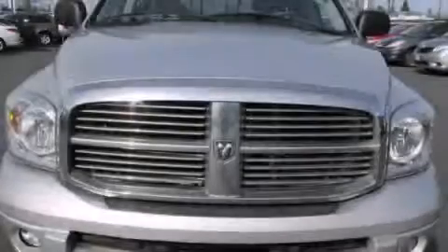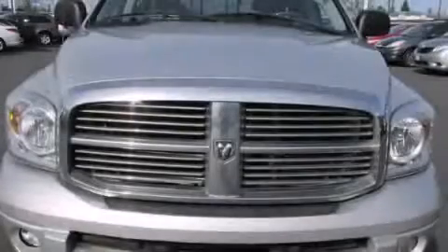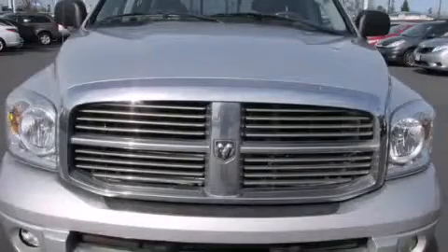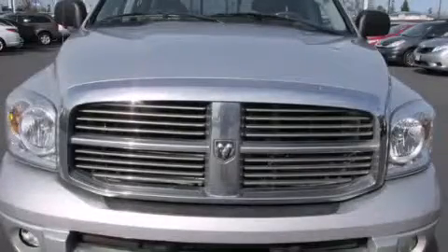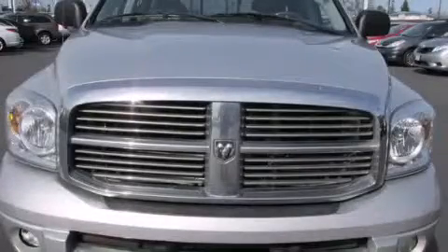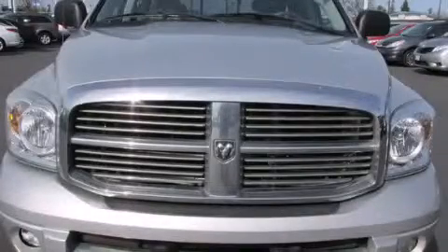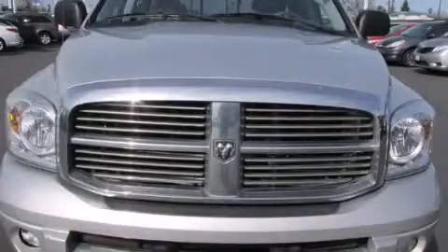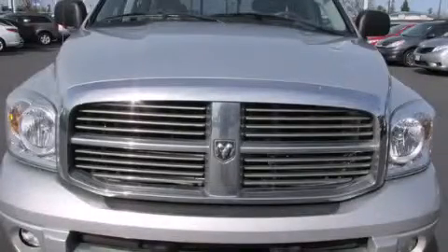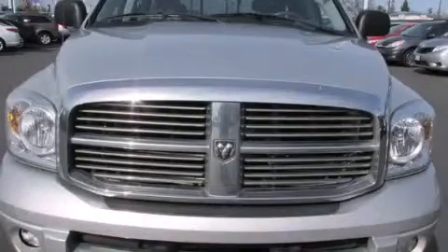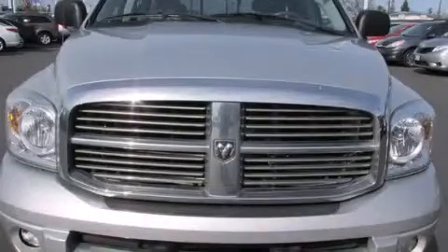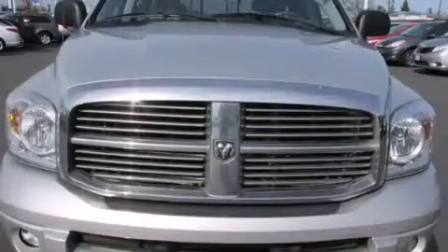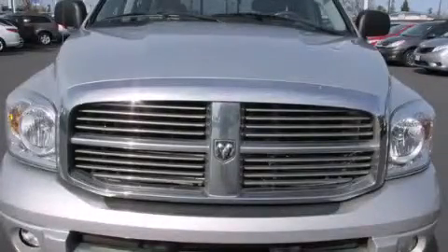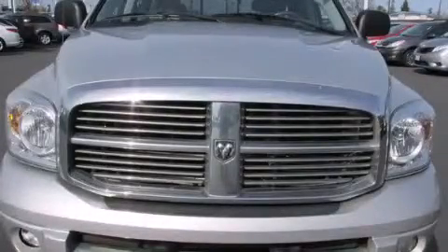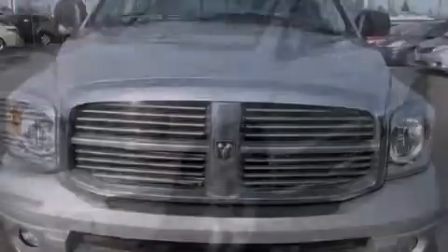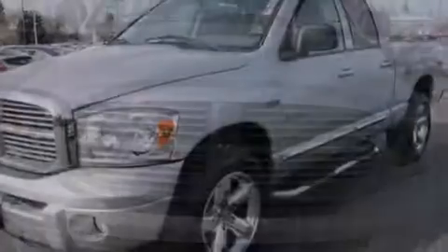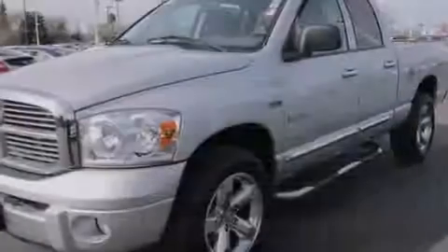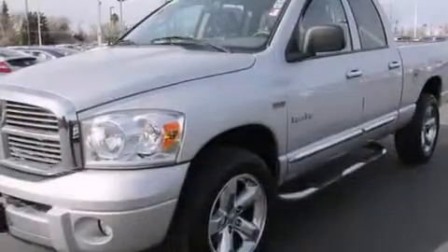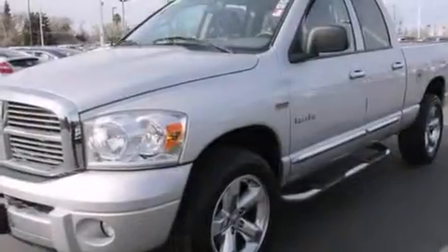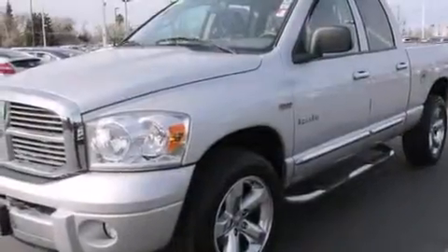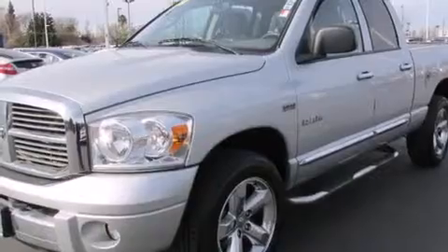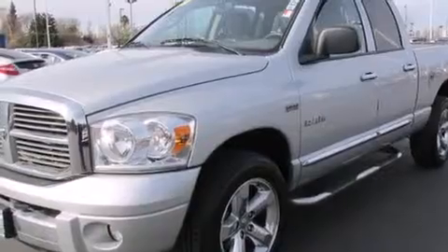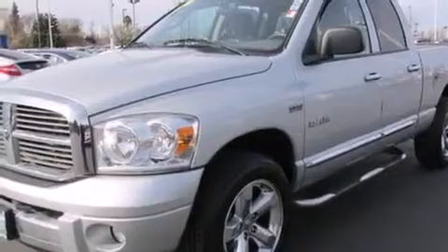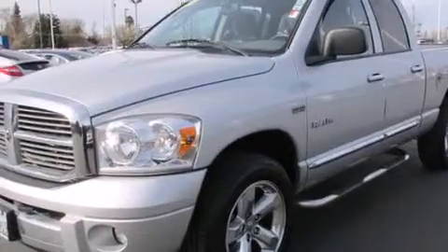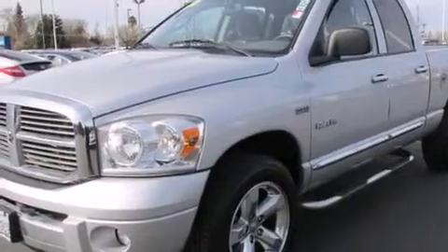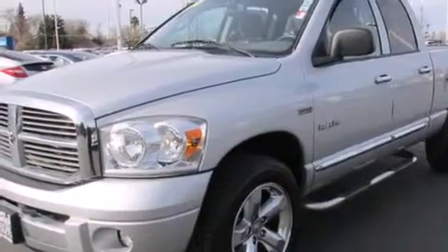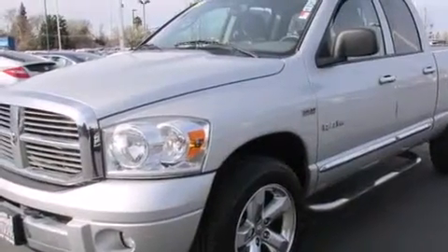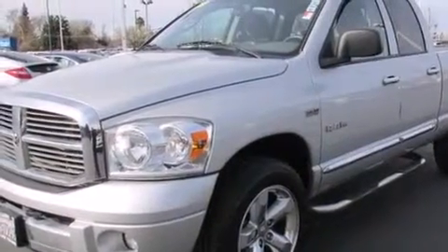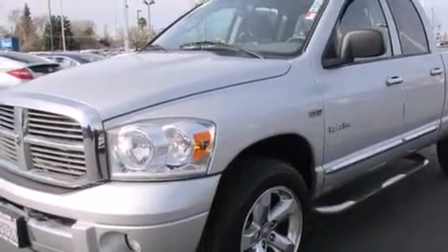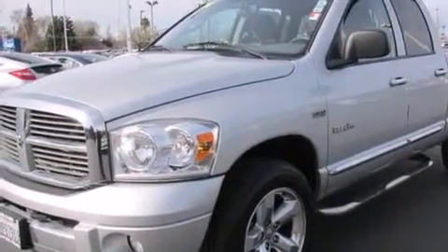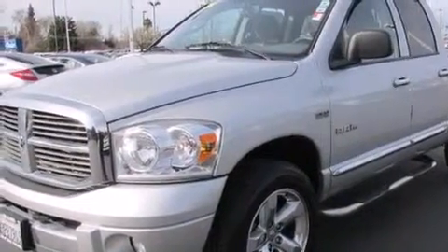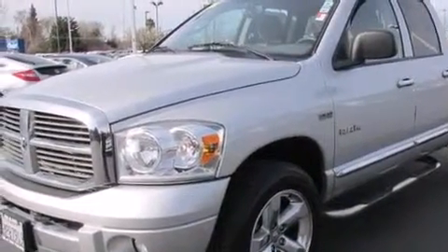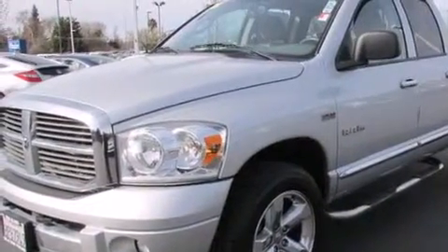This is a 2008 Dodge Ram 1500. Whether hauling, commuting, or towing, this truck is the right one for you.